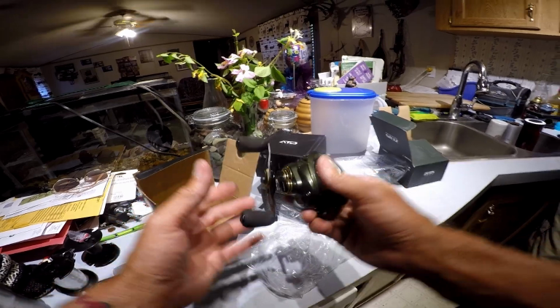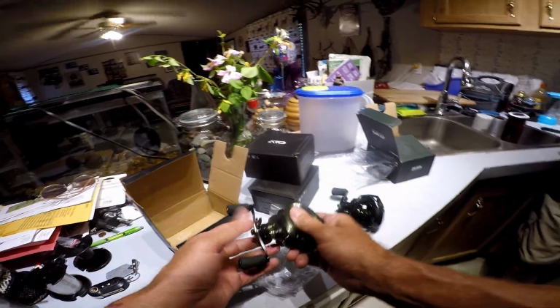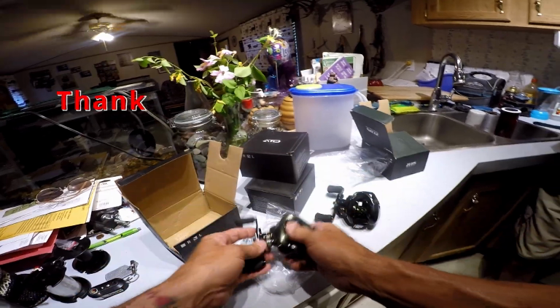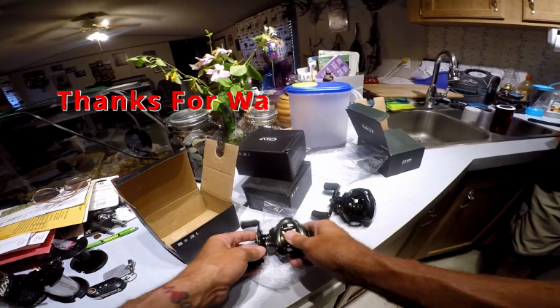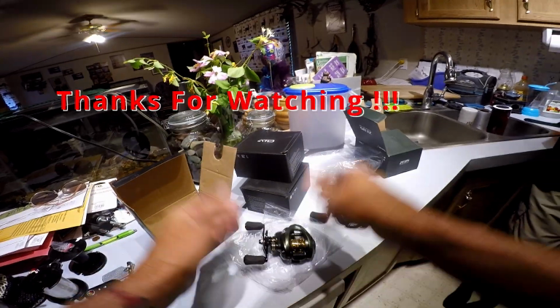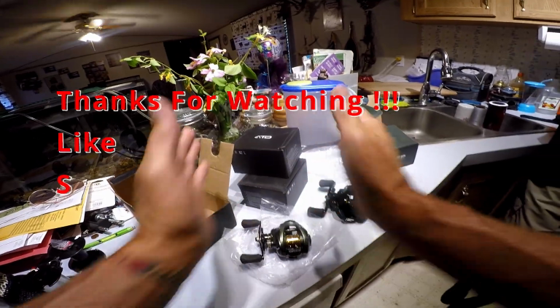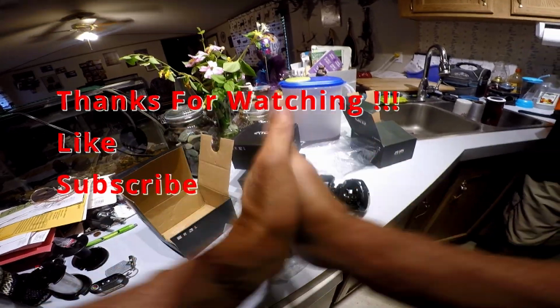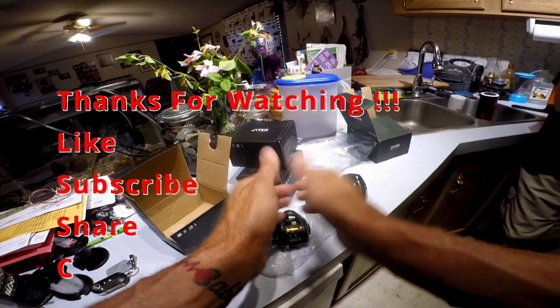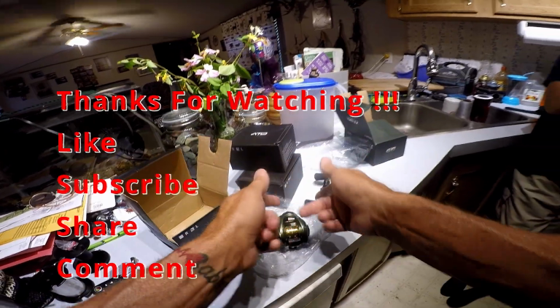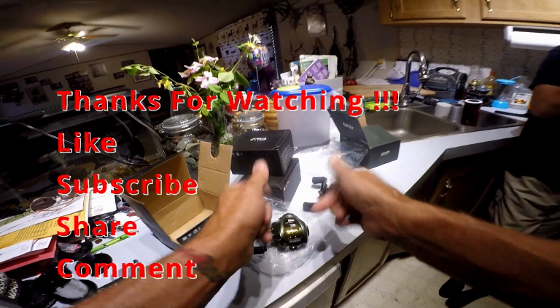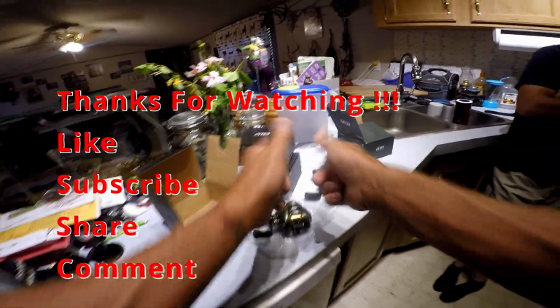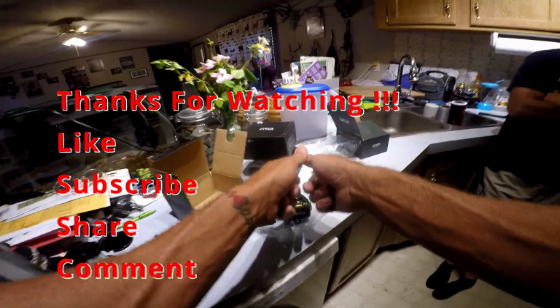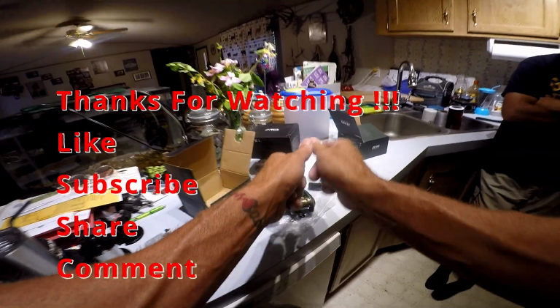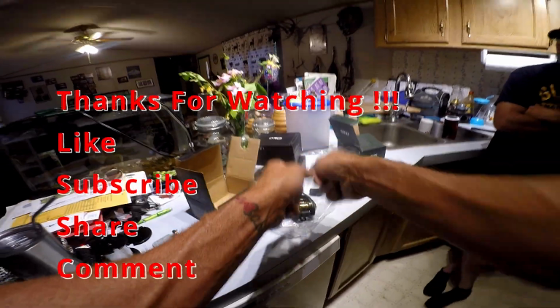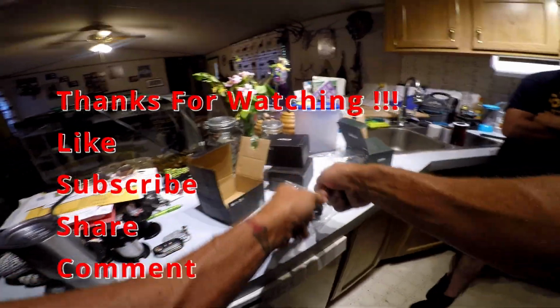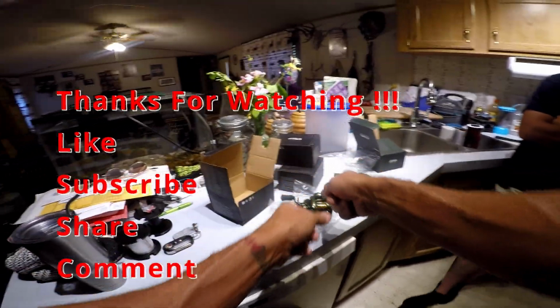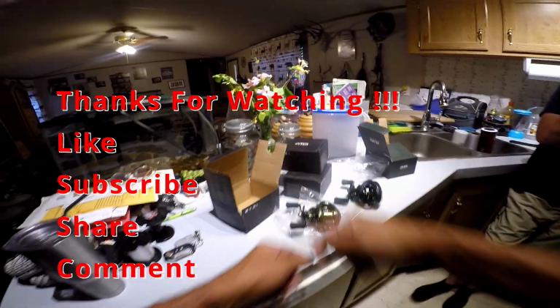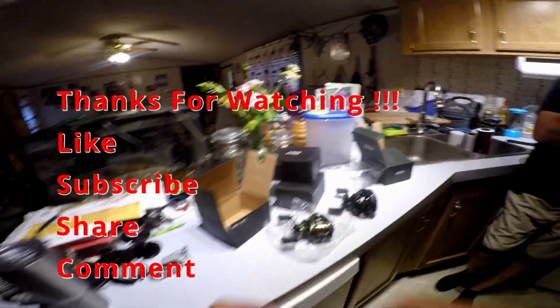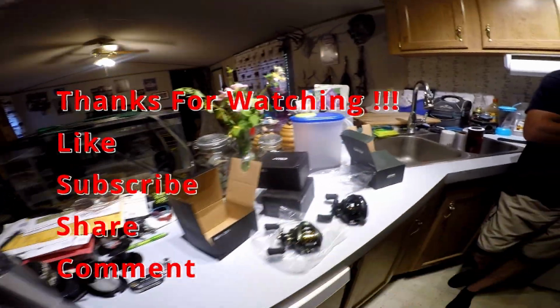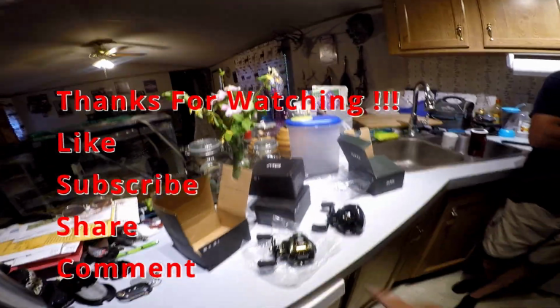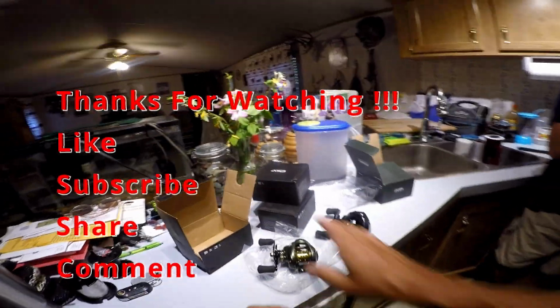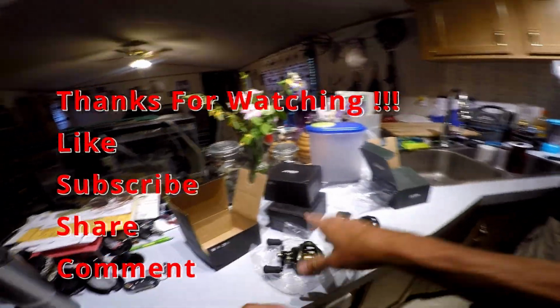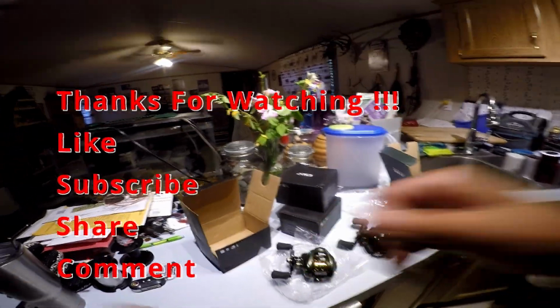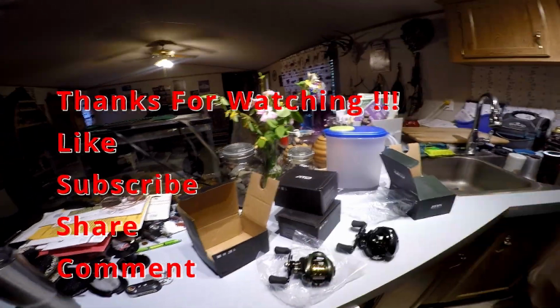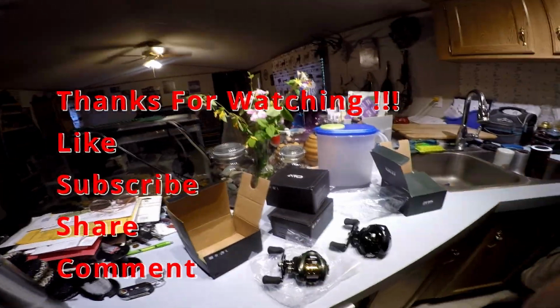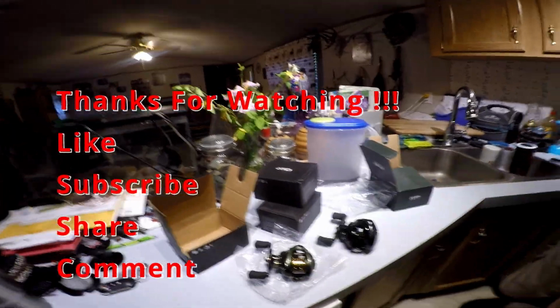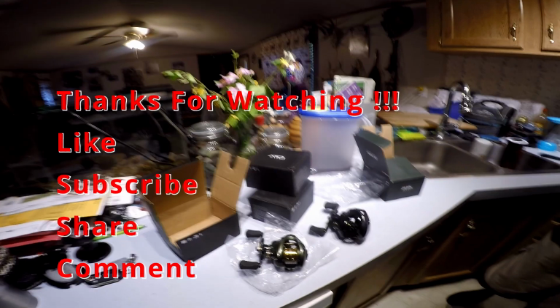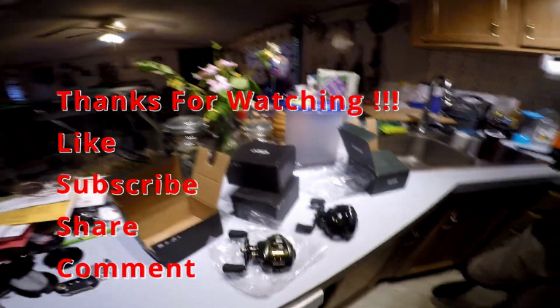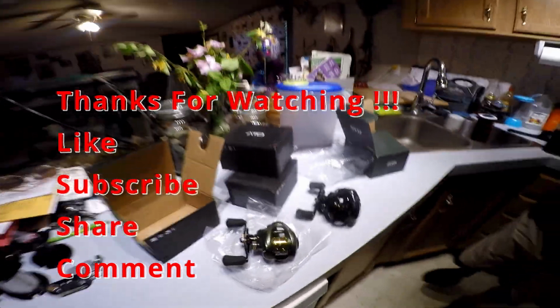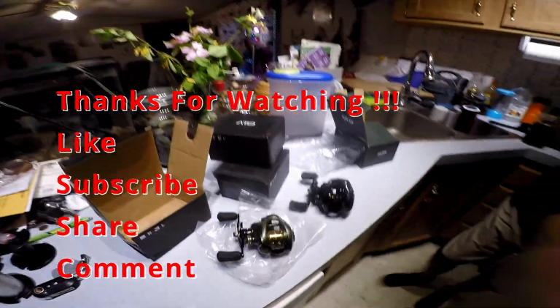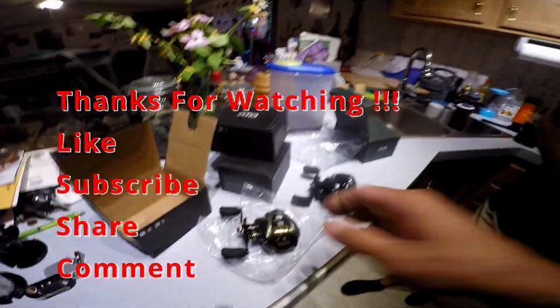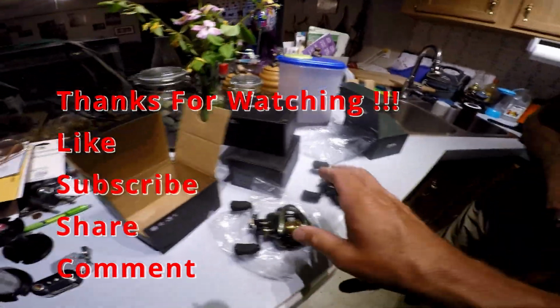Awesome reels — check them out. Stay tuned, and hopefully the SD card doesn't screw it up this time.